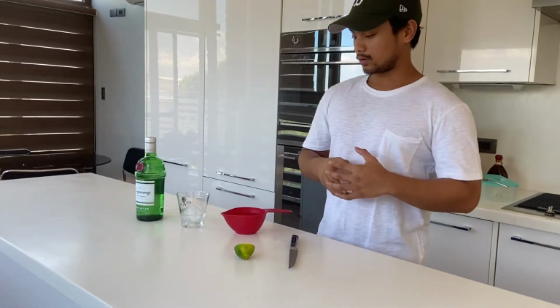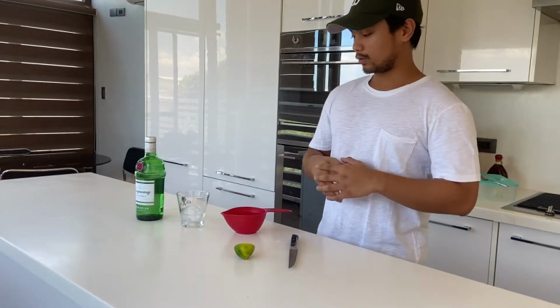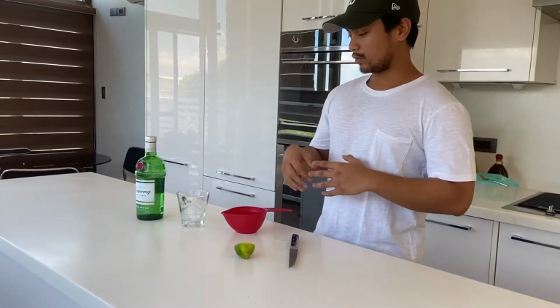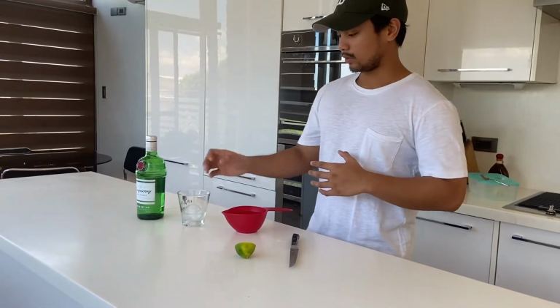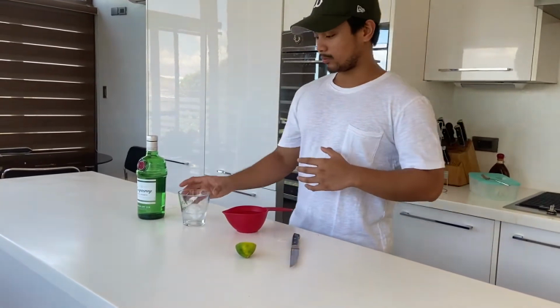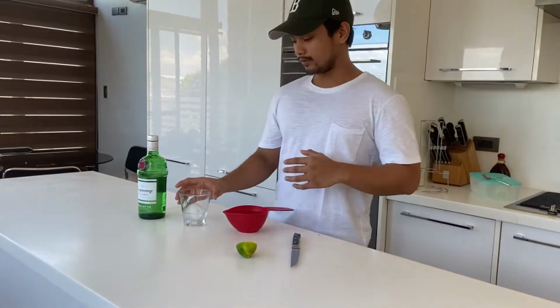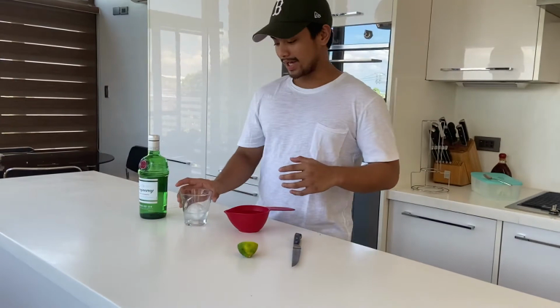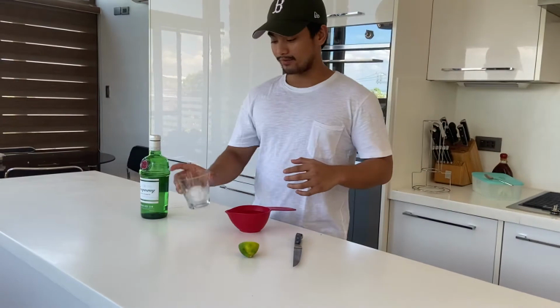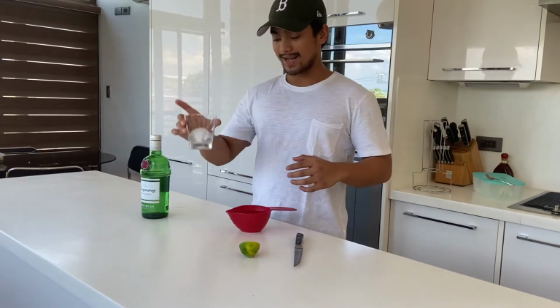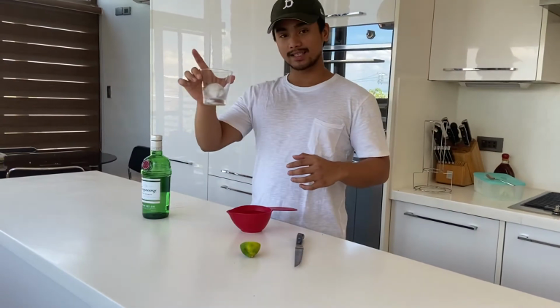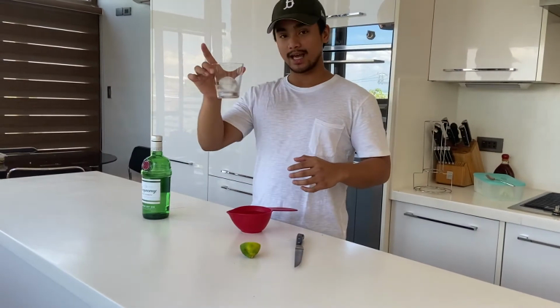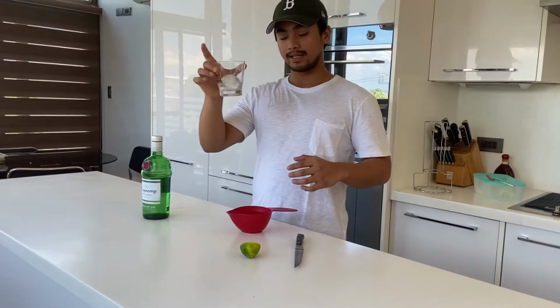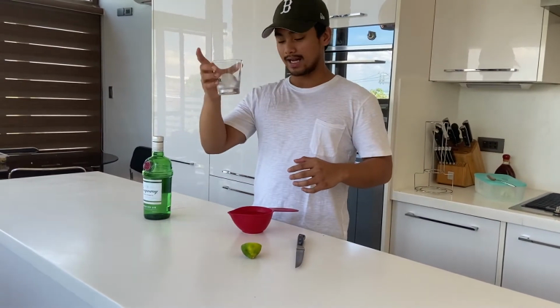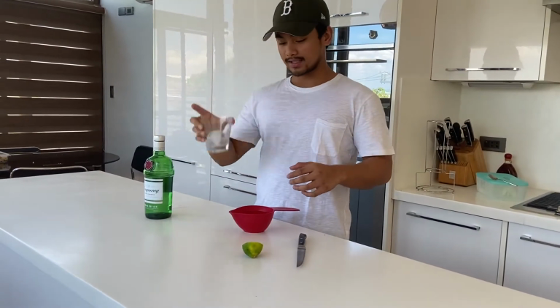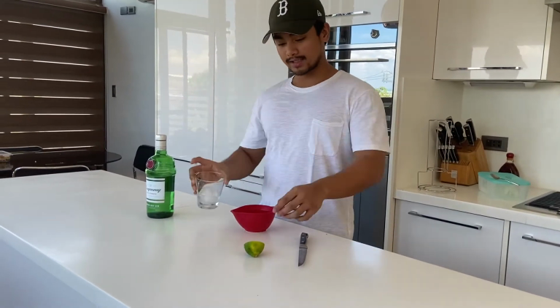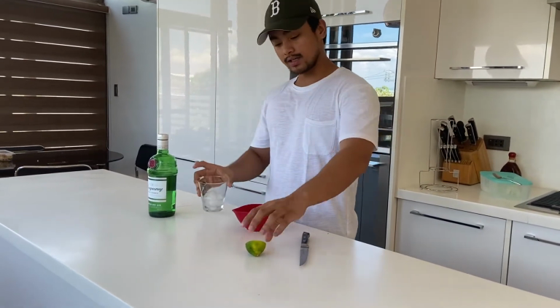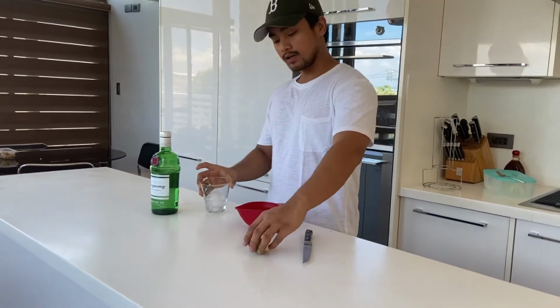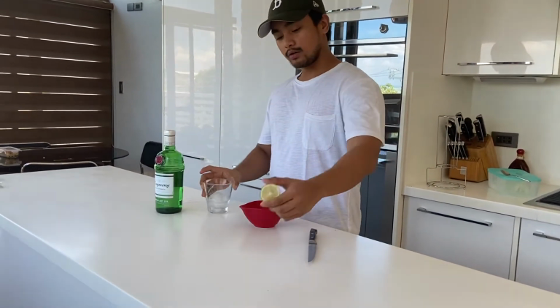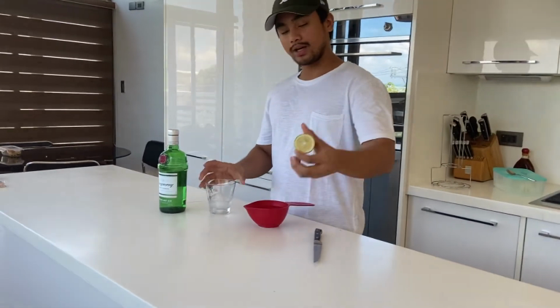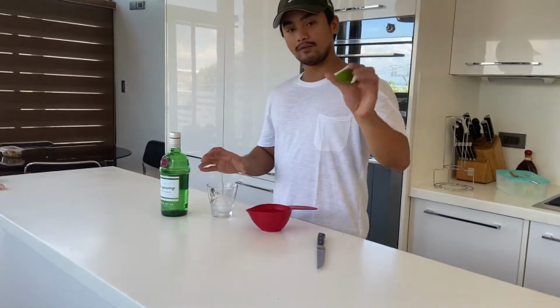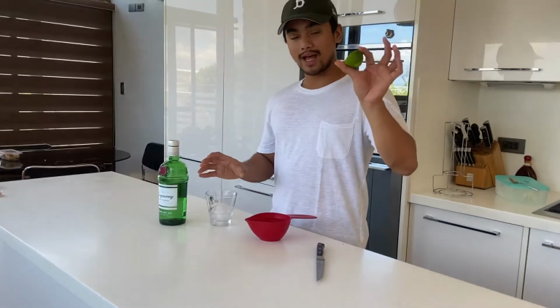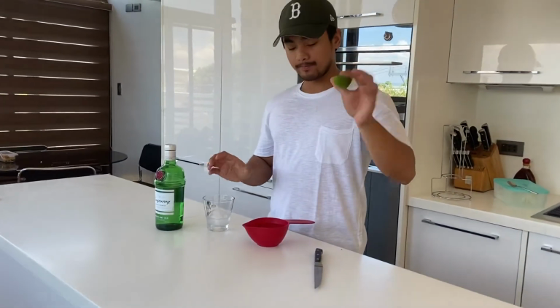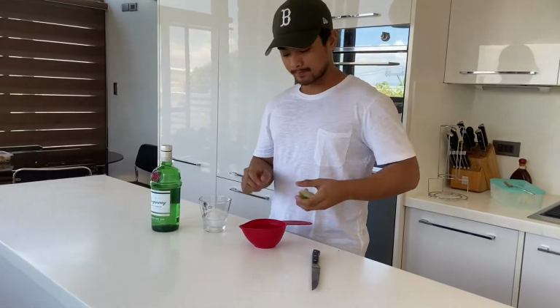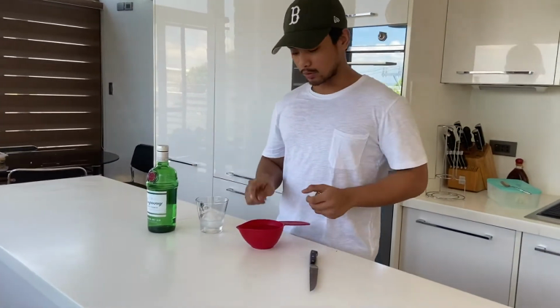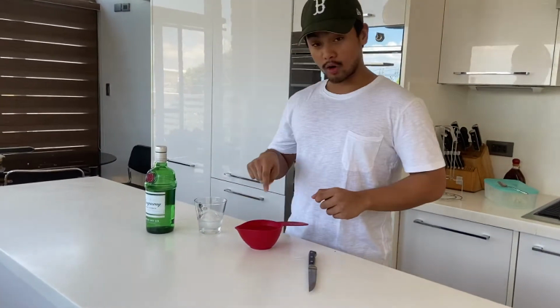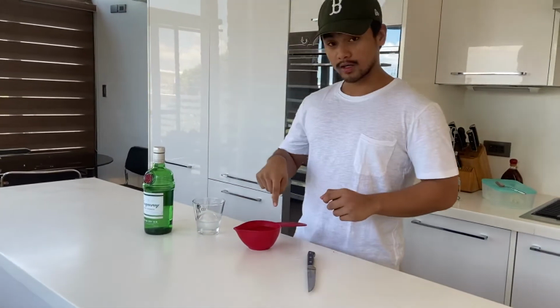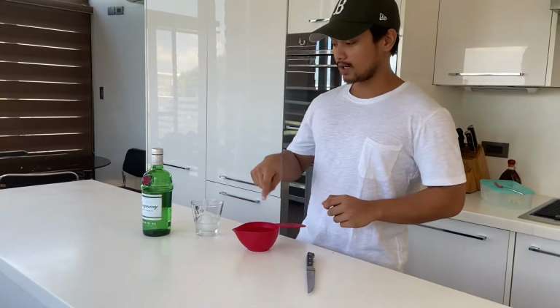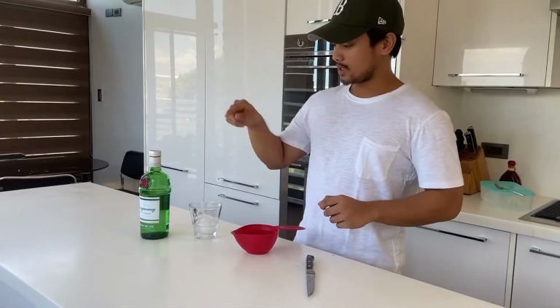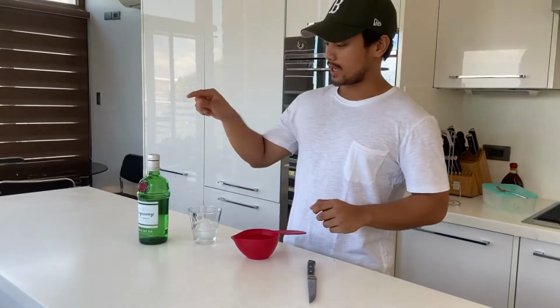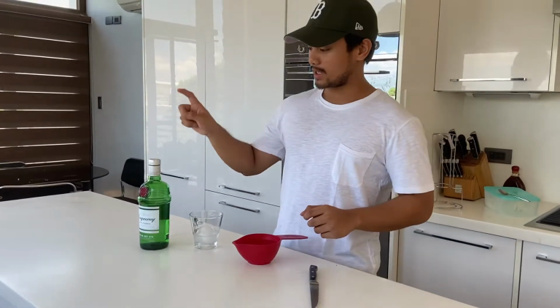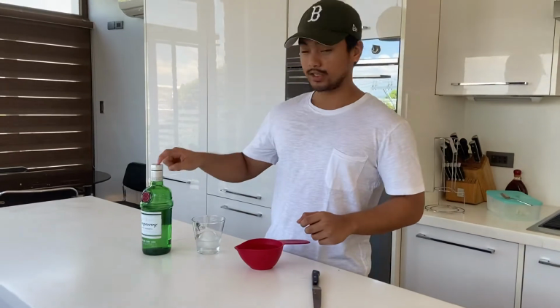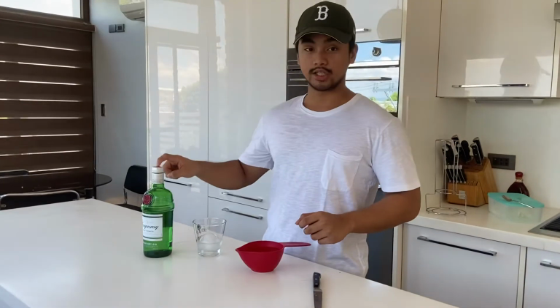So we have ice and a glass, we have lime, water, and the gin.